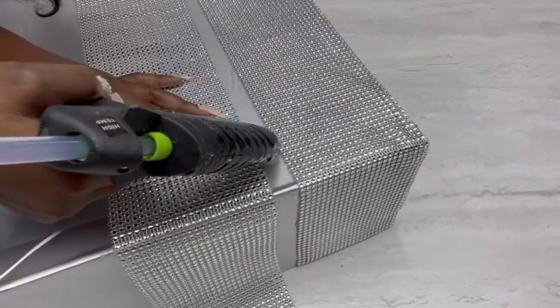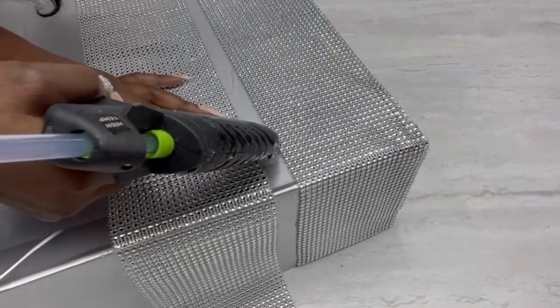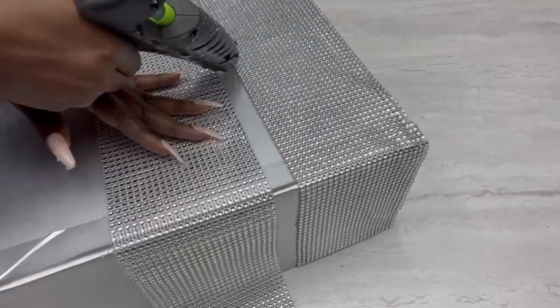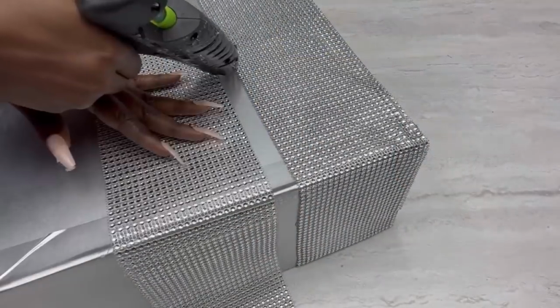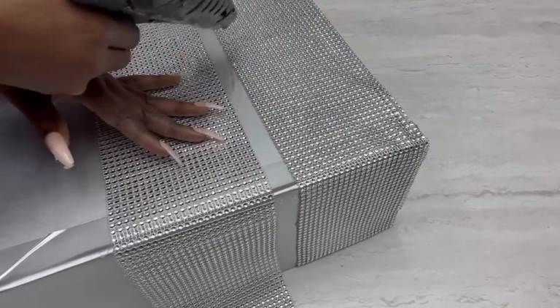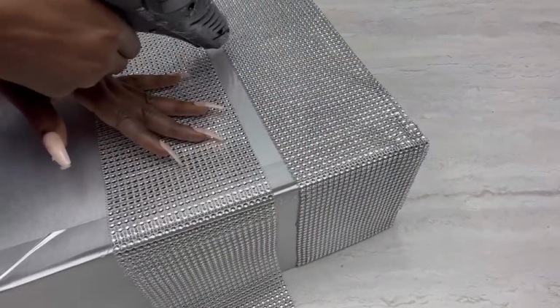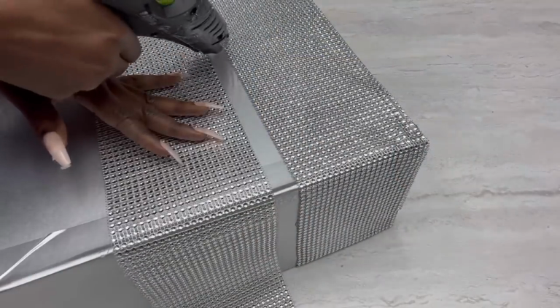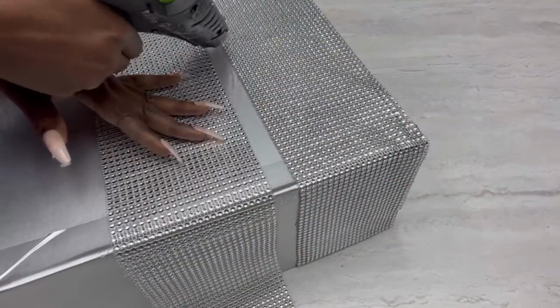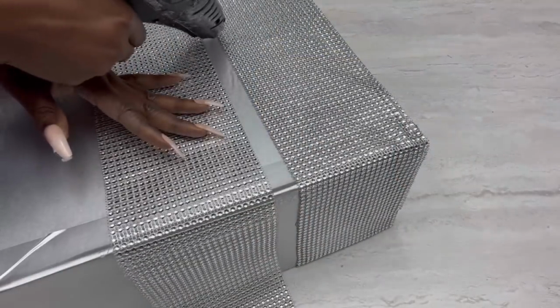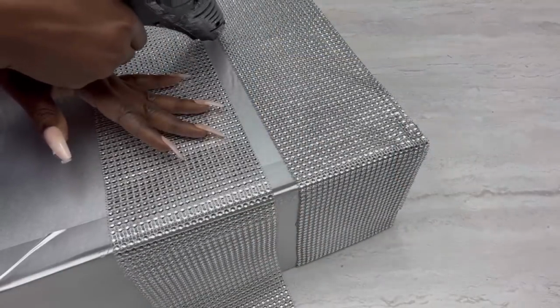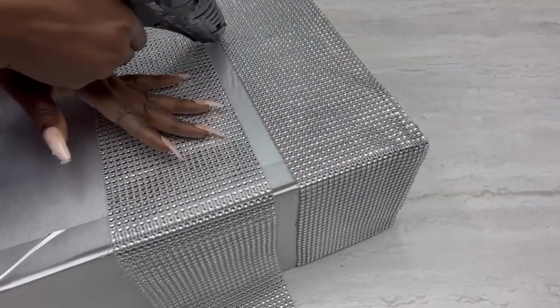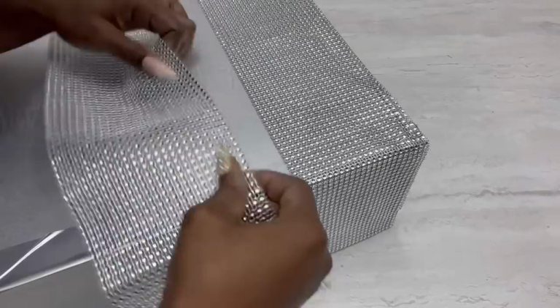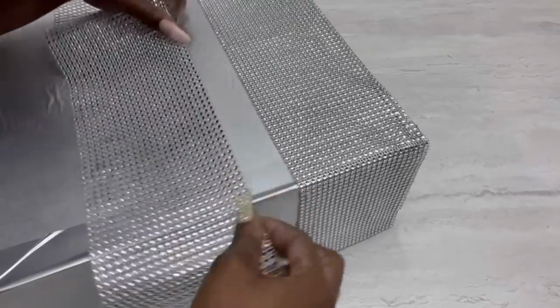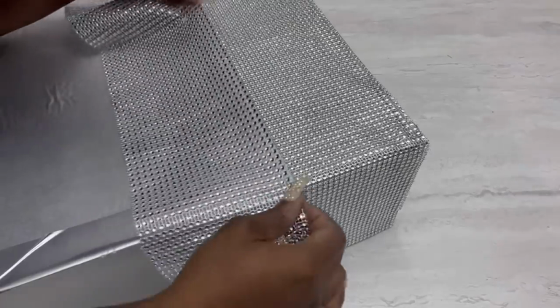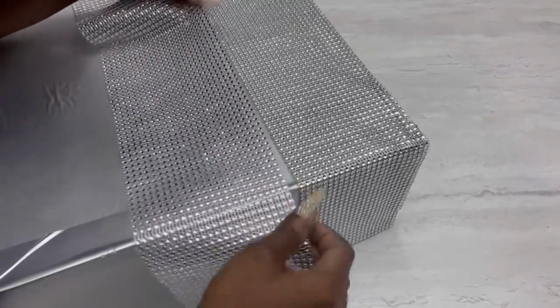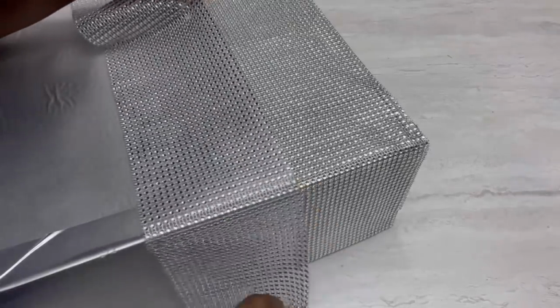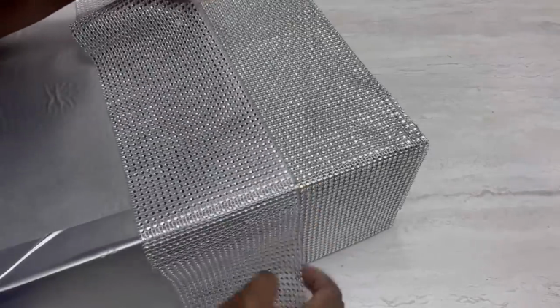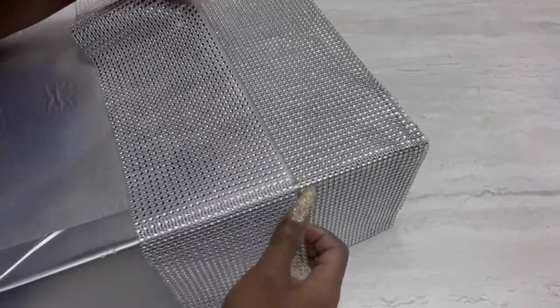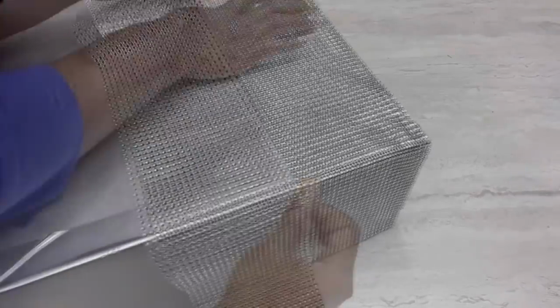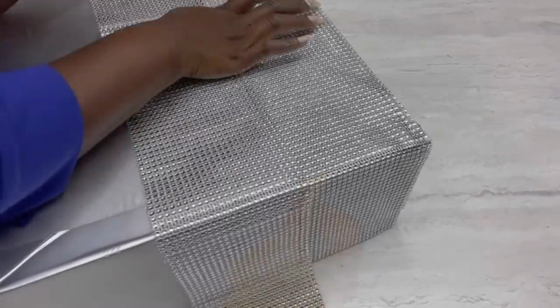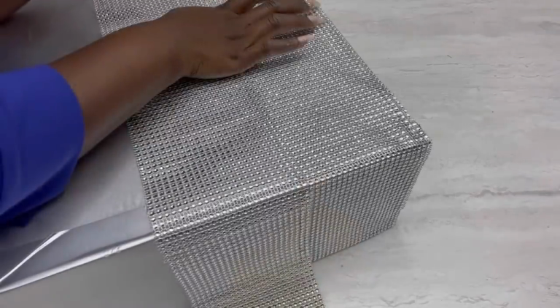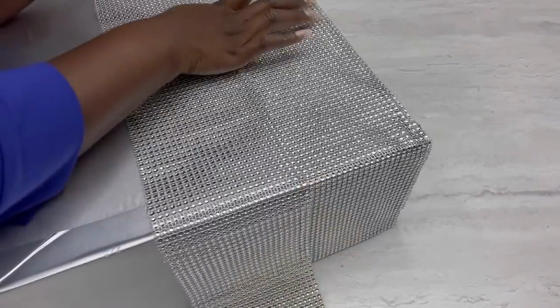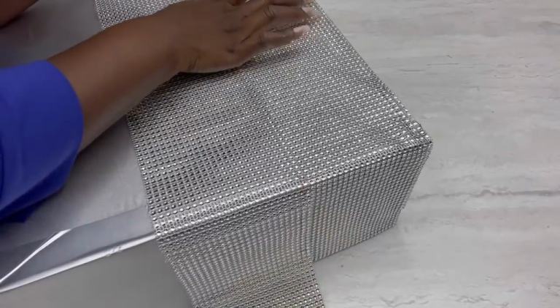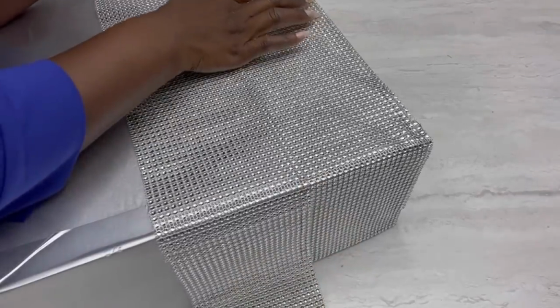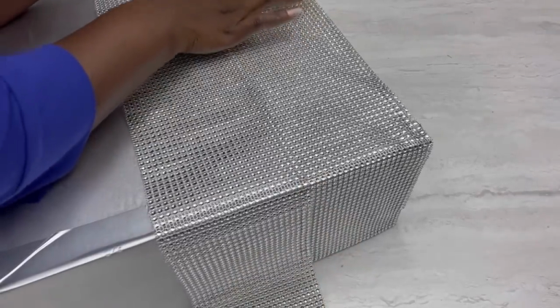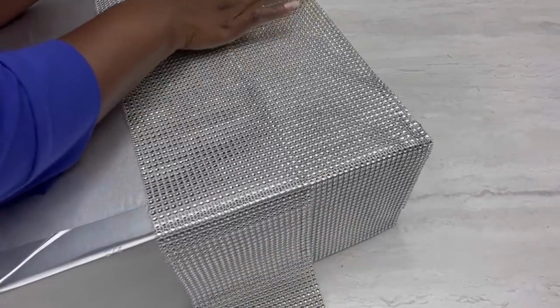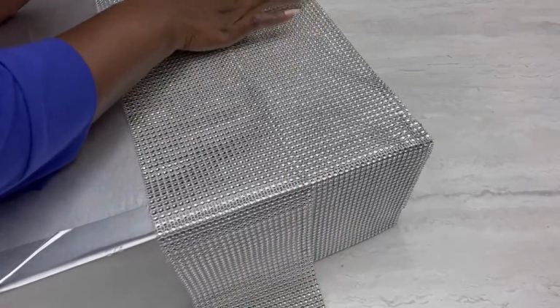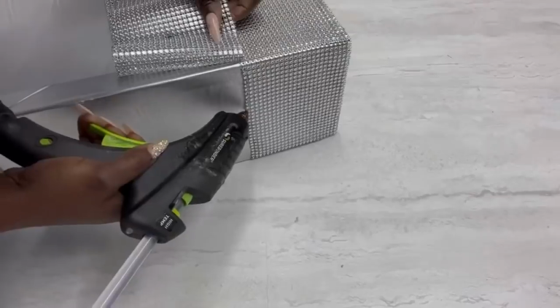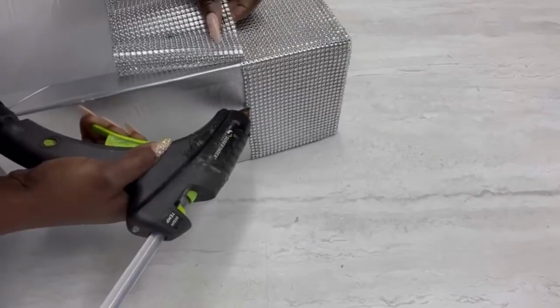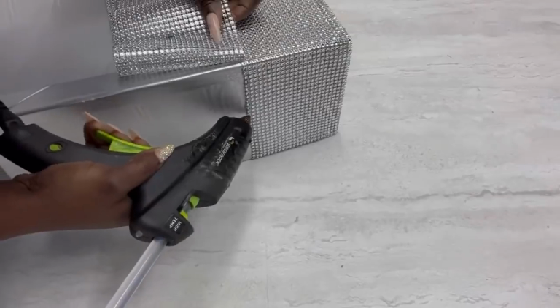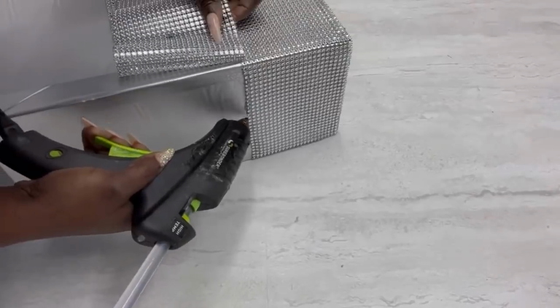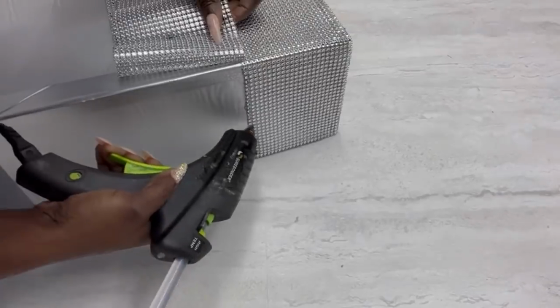Because the bling wrap that I'm using is not wide, I'm going to add it in such a way that it would minimize the lines that would show where the join is.